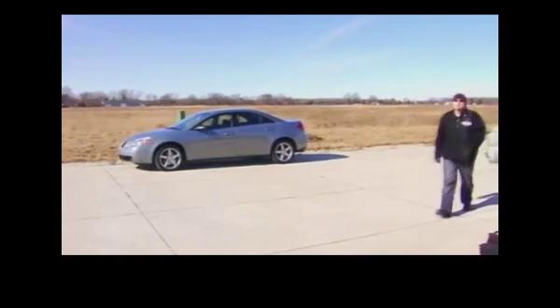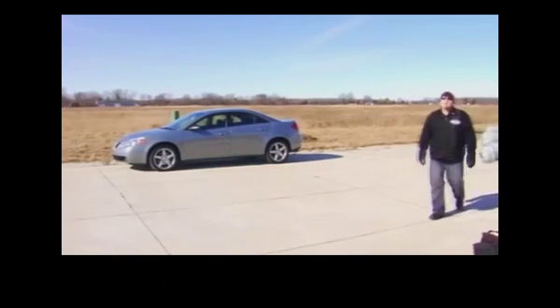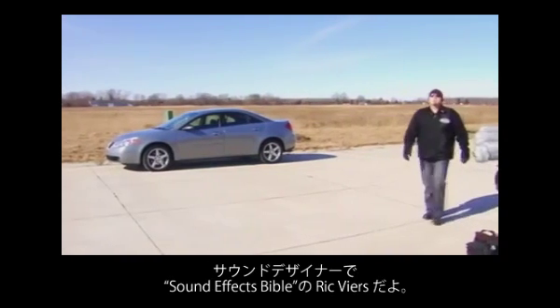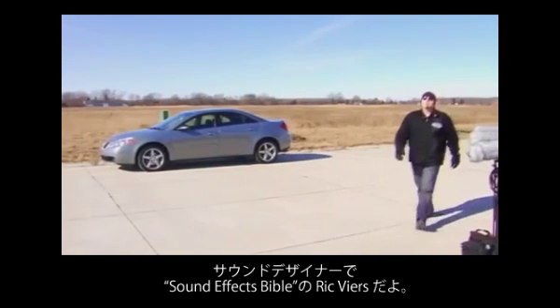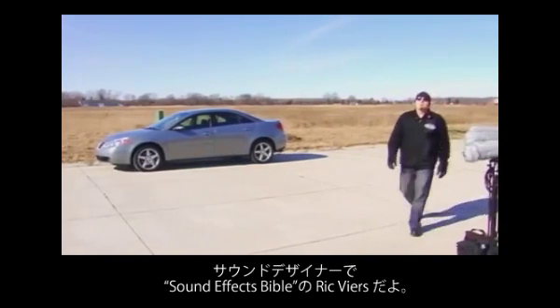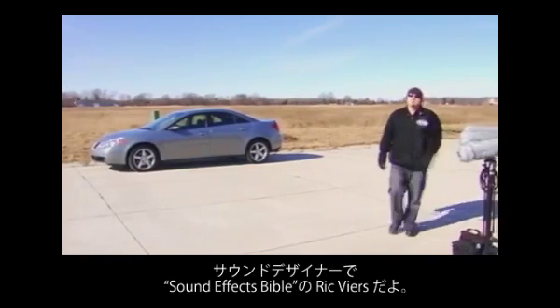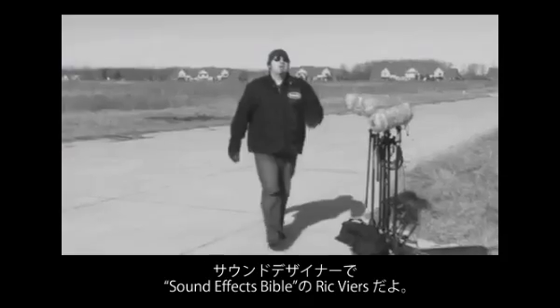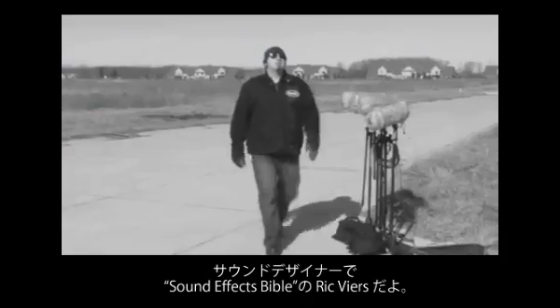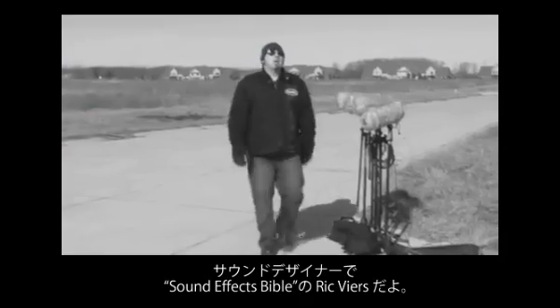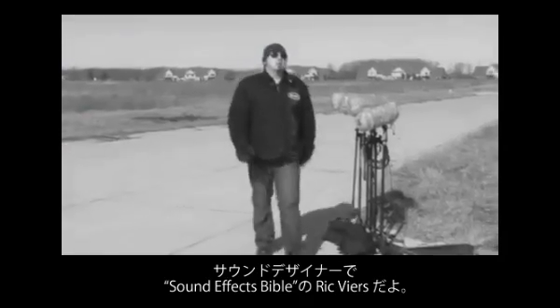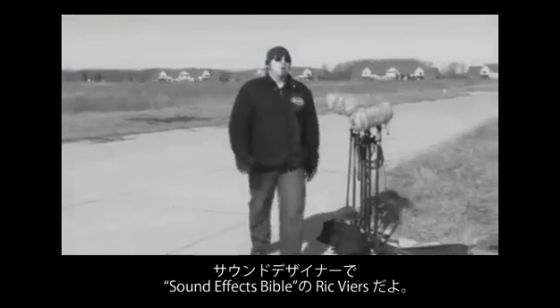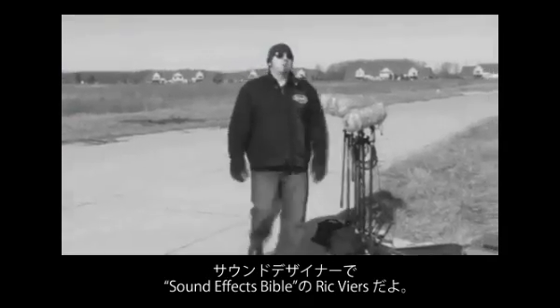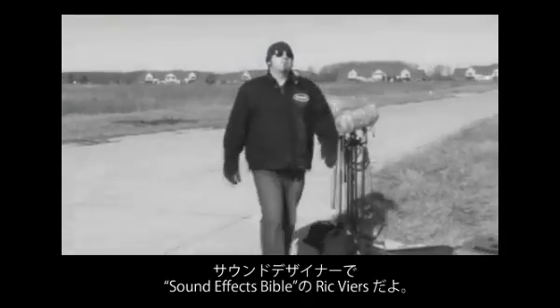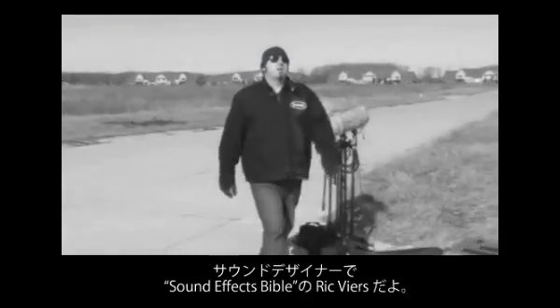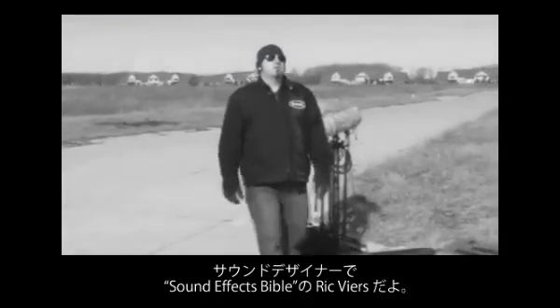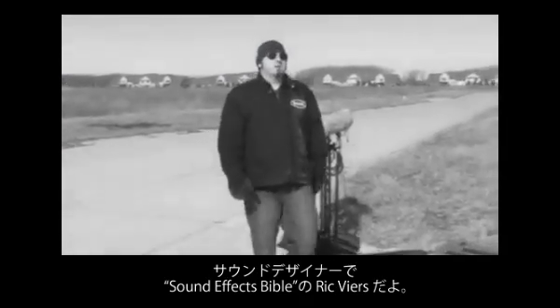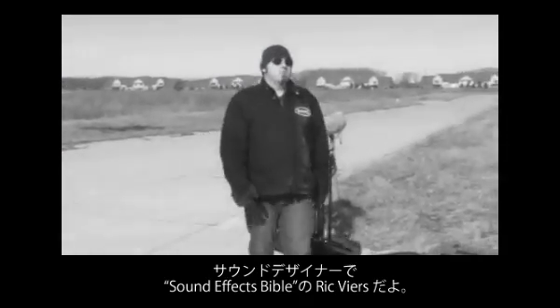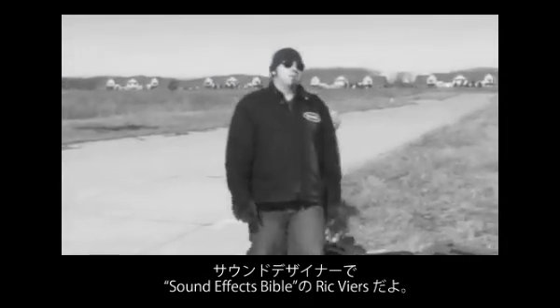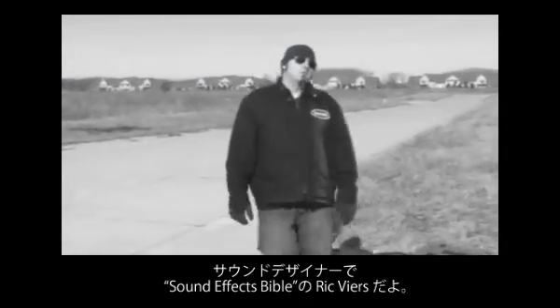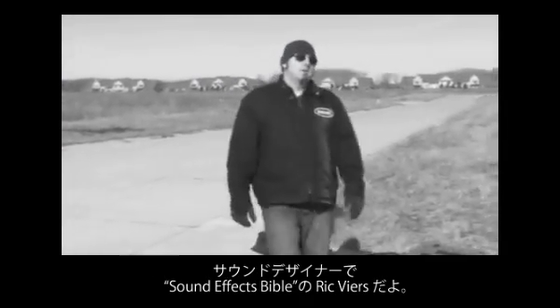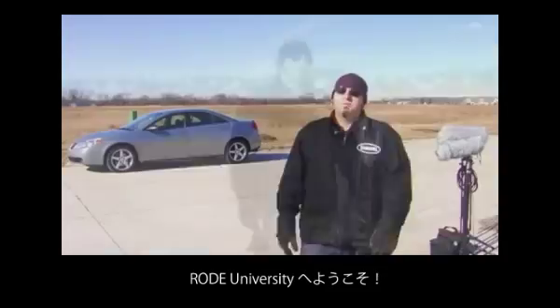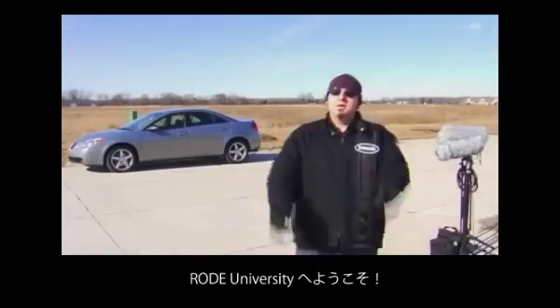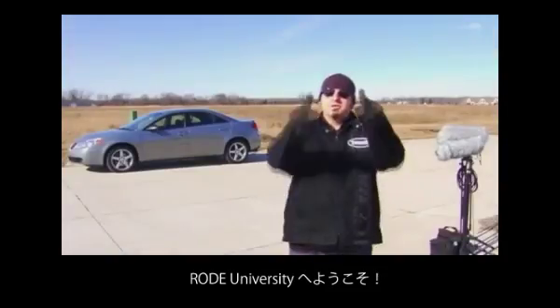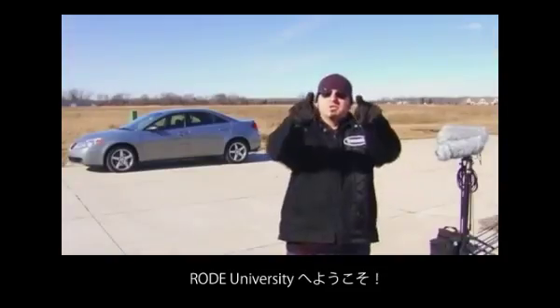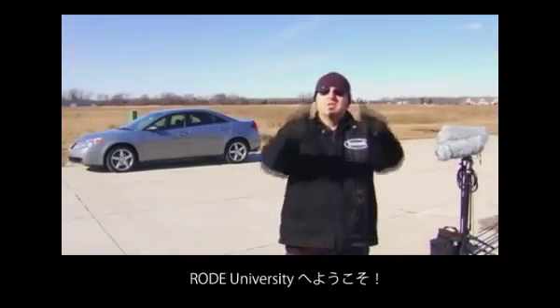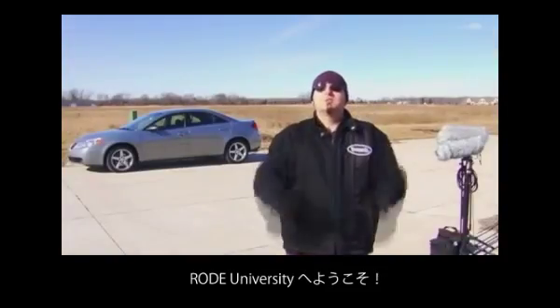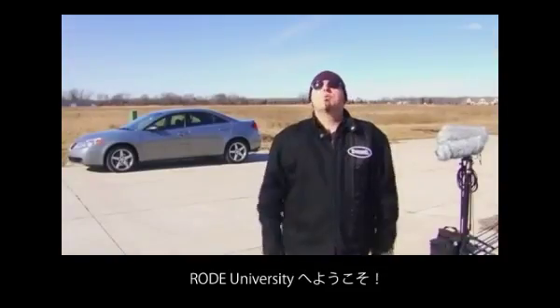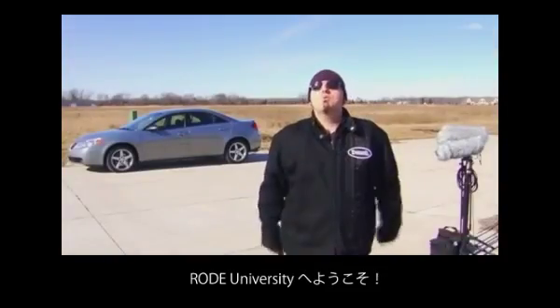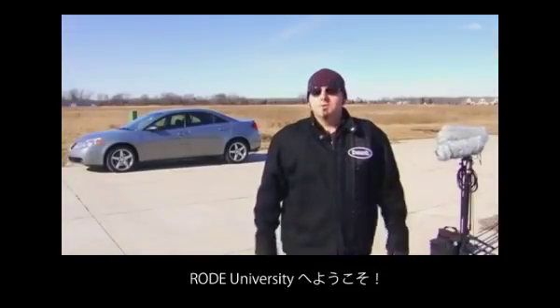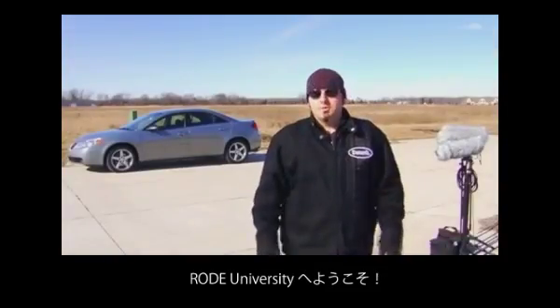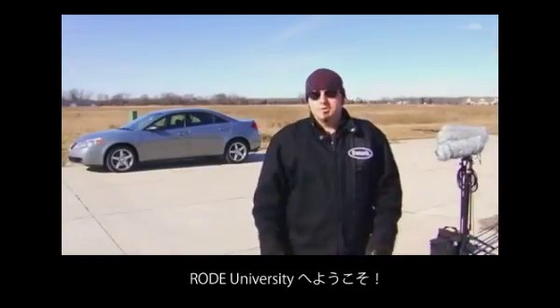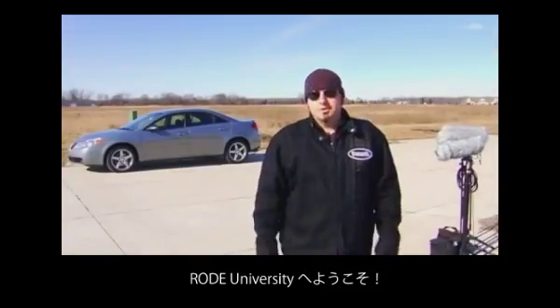I'm Rick Veer, sound designer and author of The Sound Effects Bible, and this is Rode University.